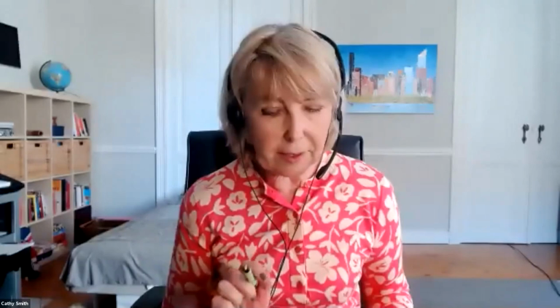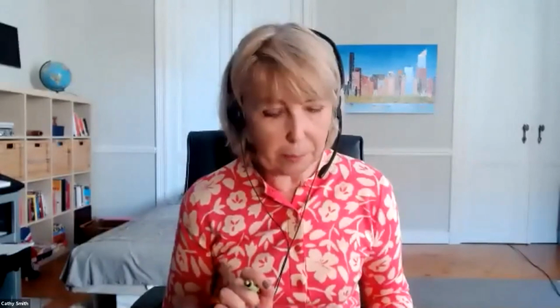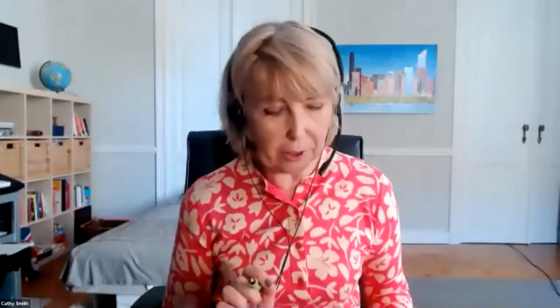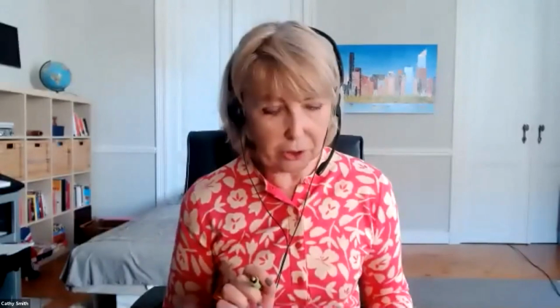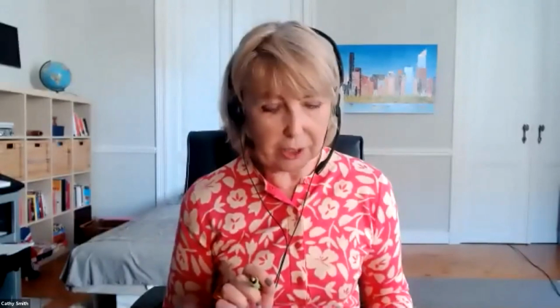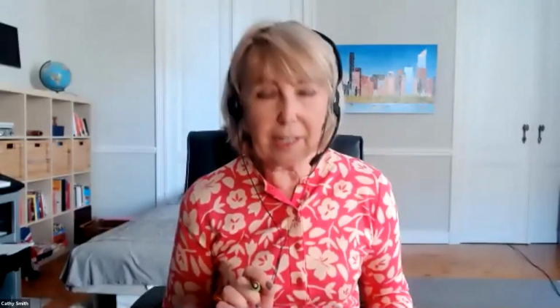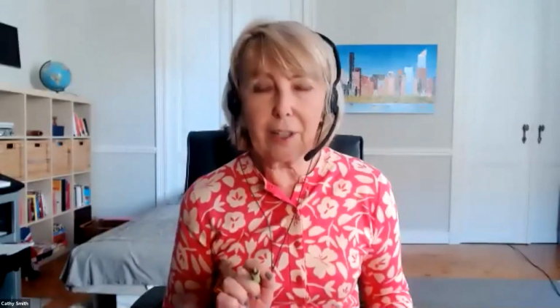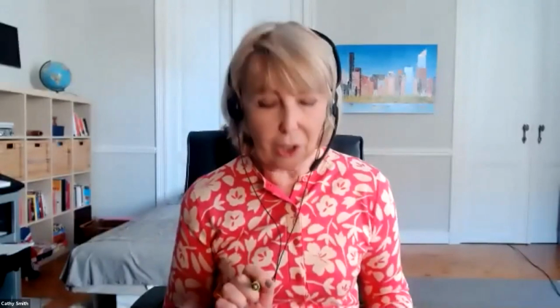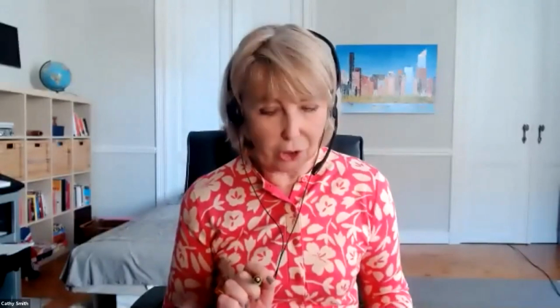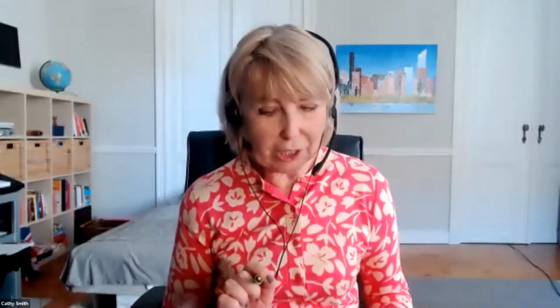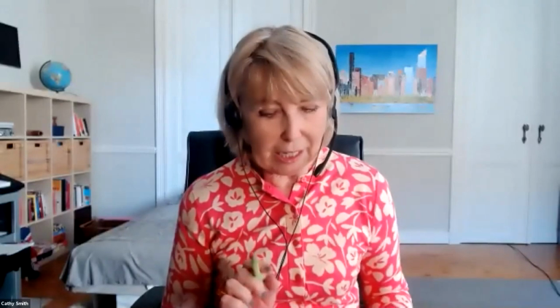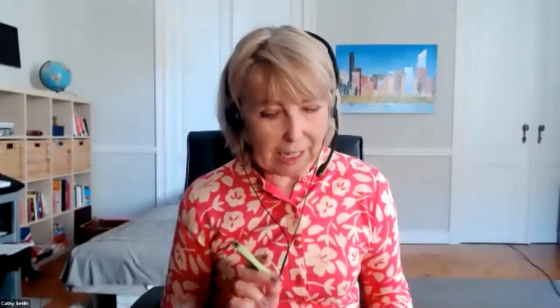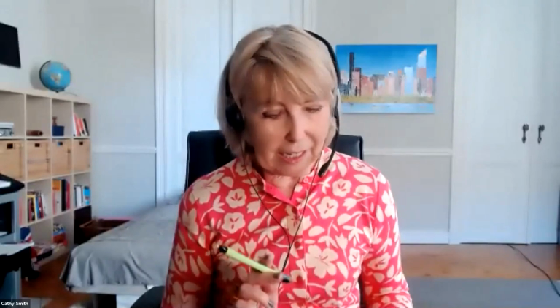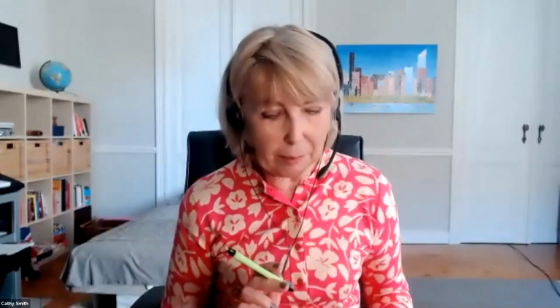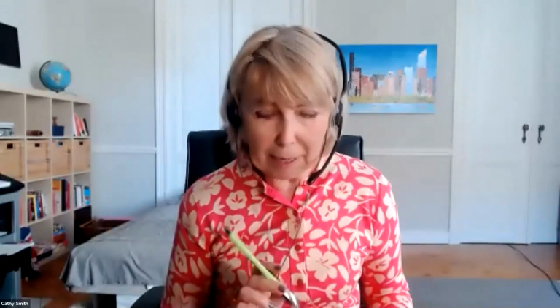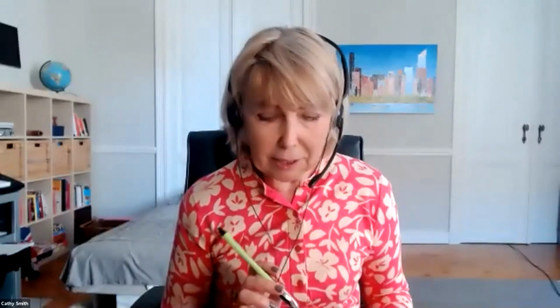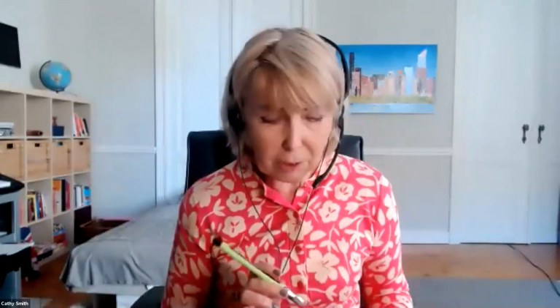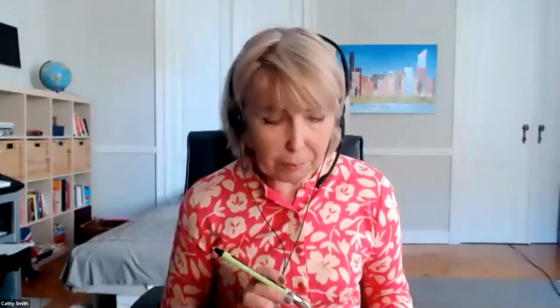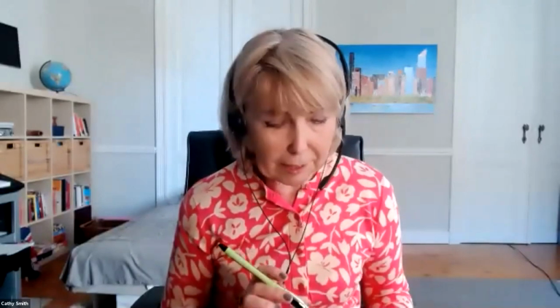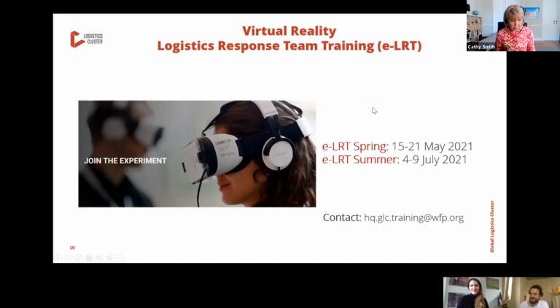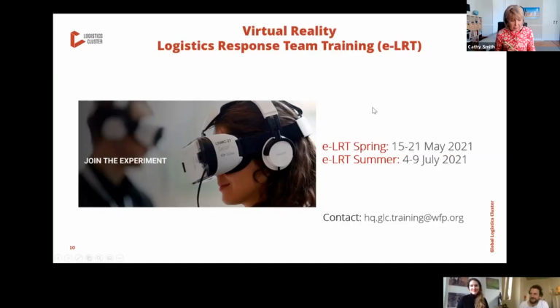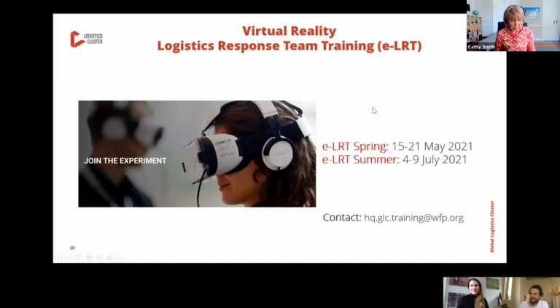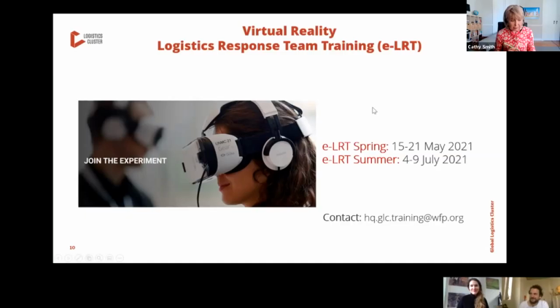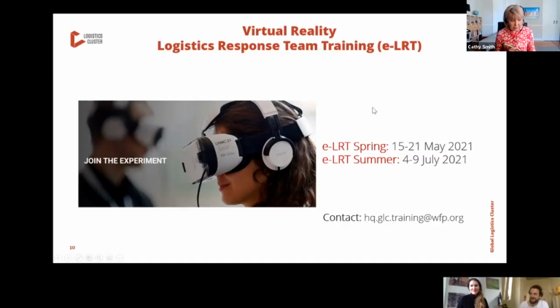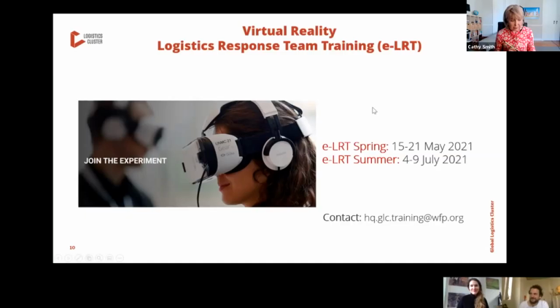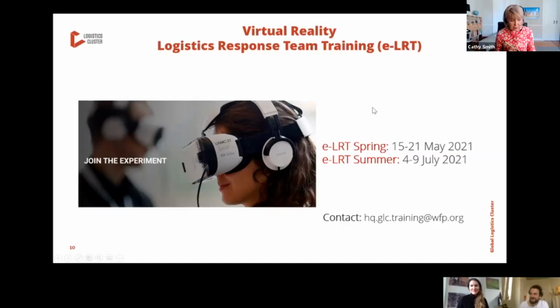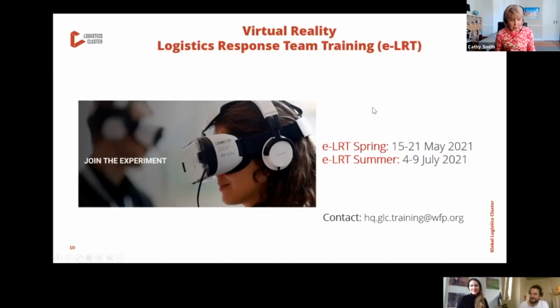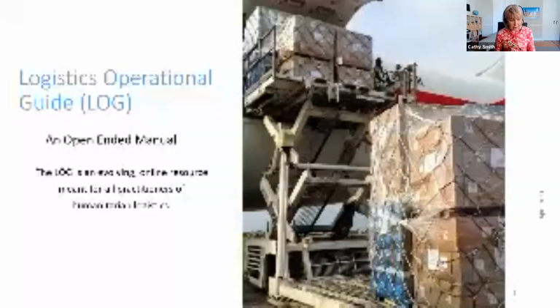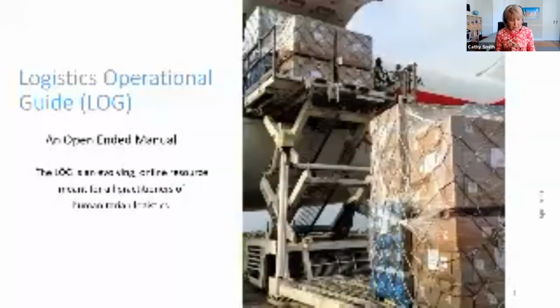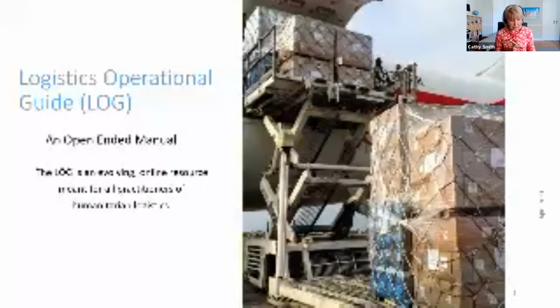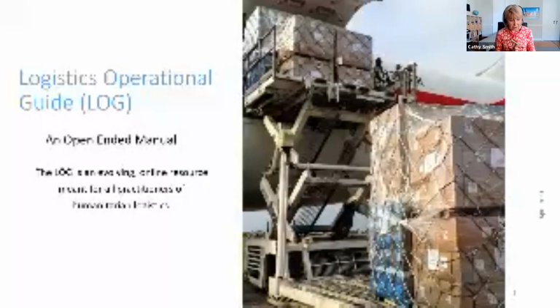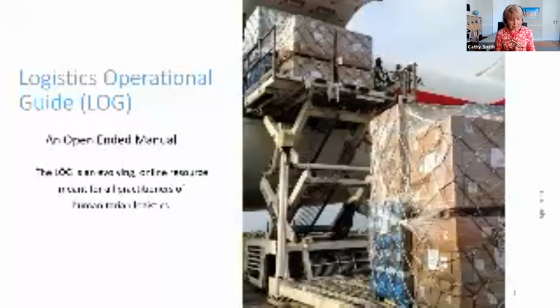Operational Guide, the LOG, a compendium of best practices in humanitarian logistics.